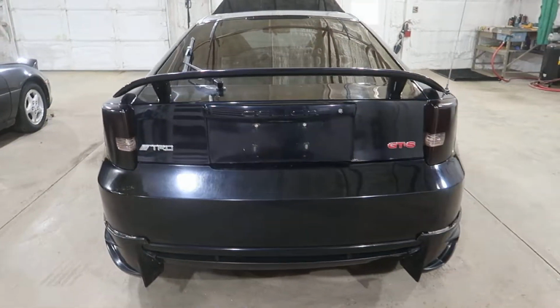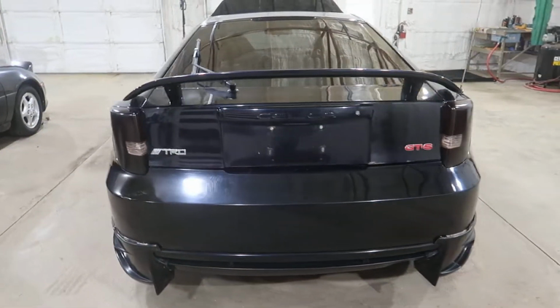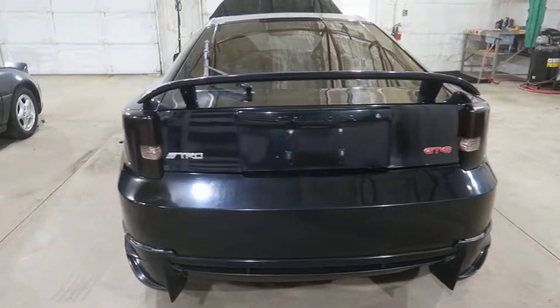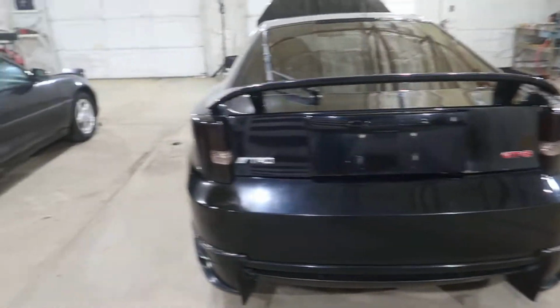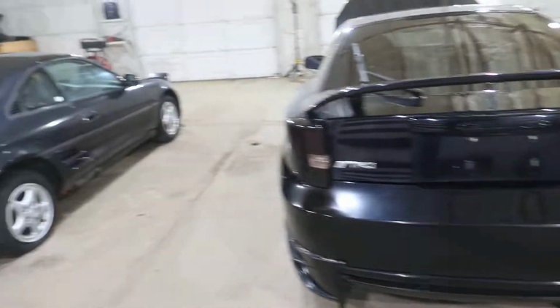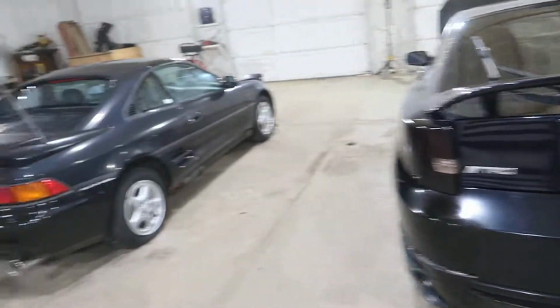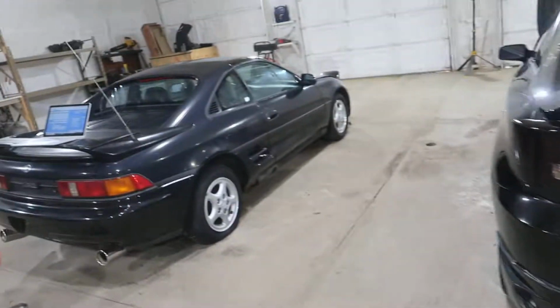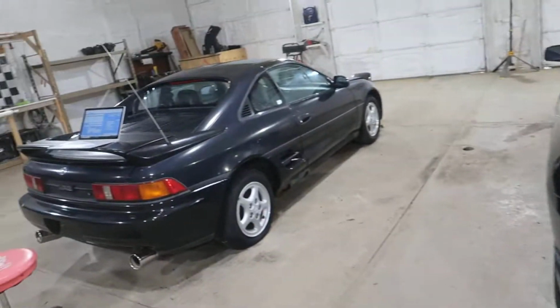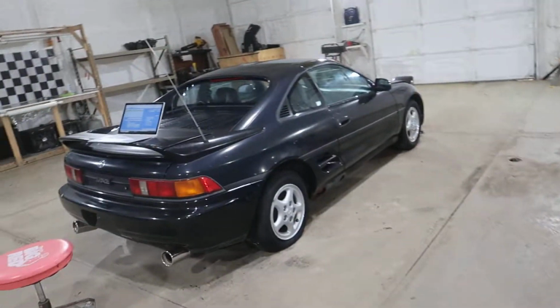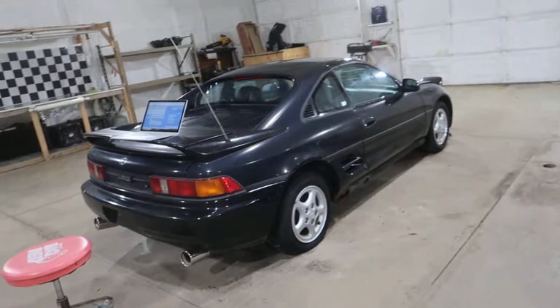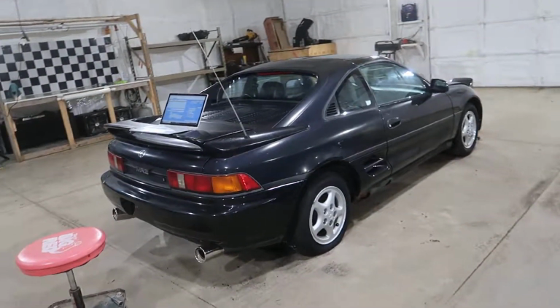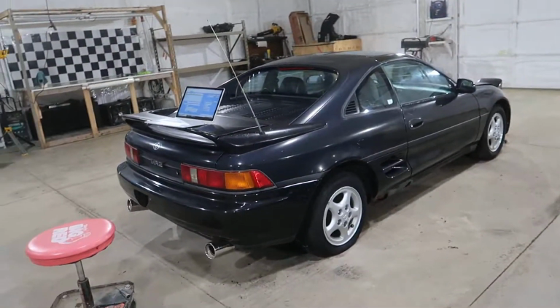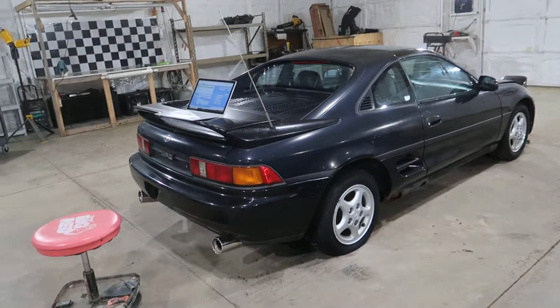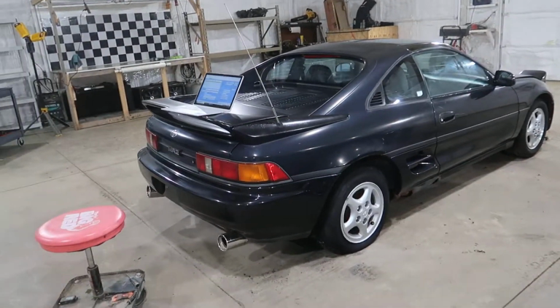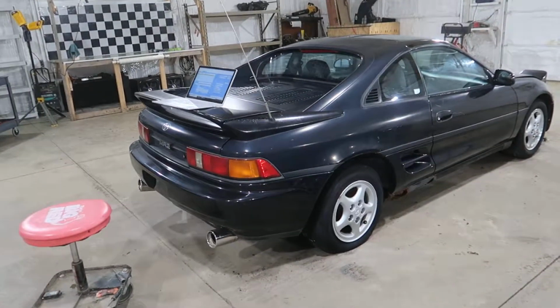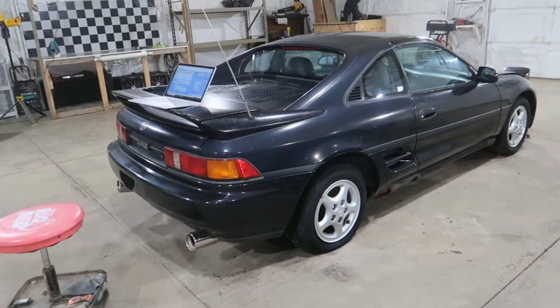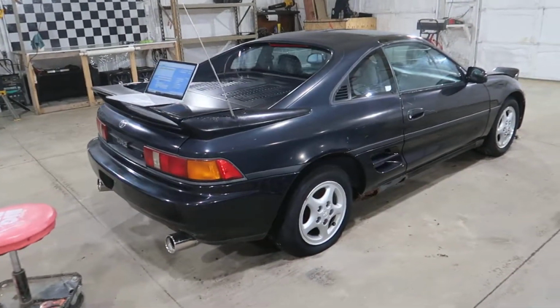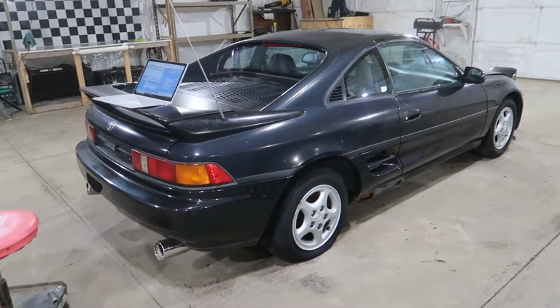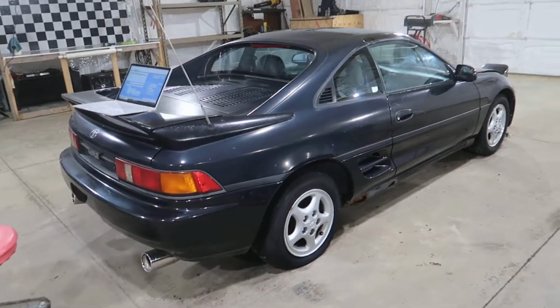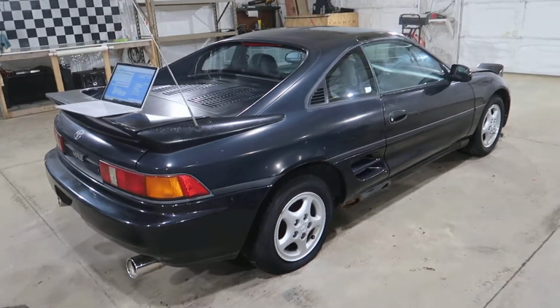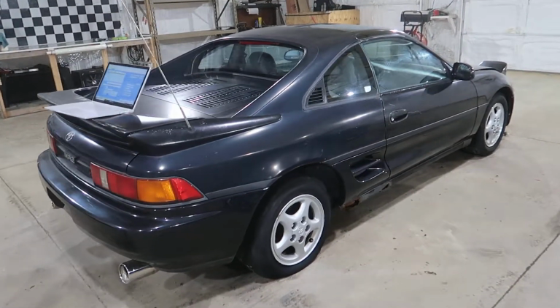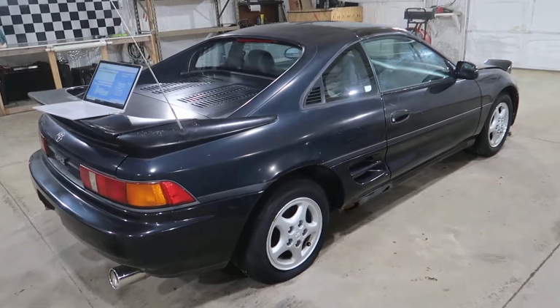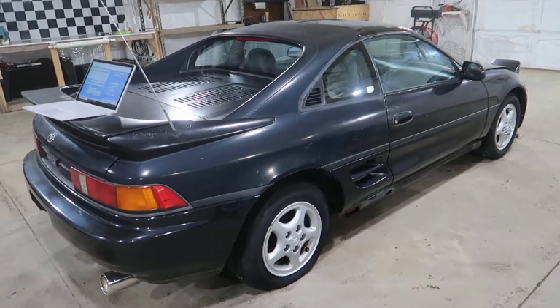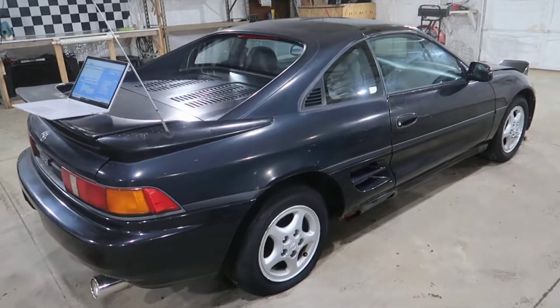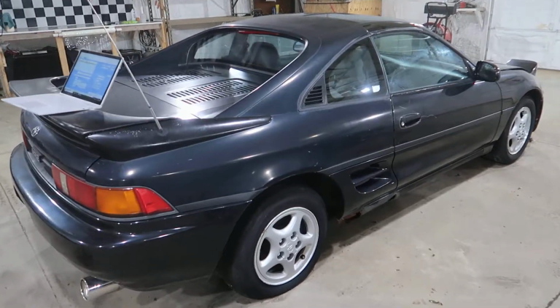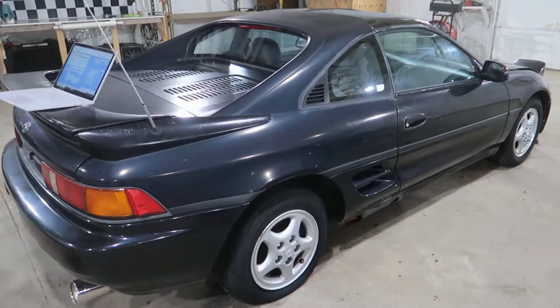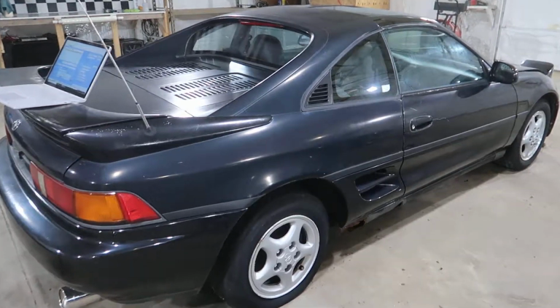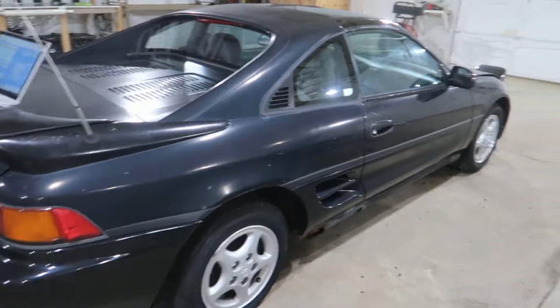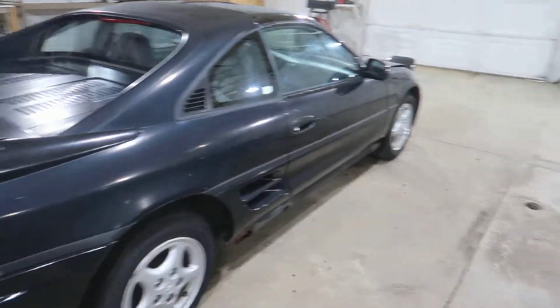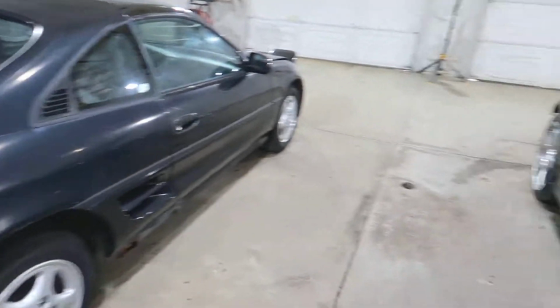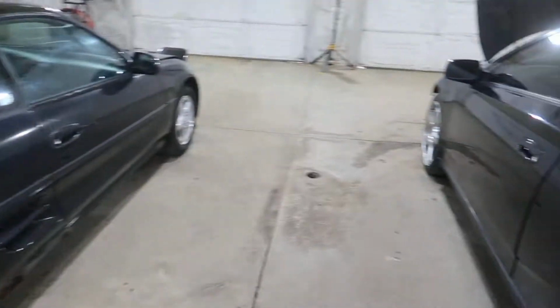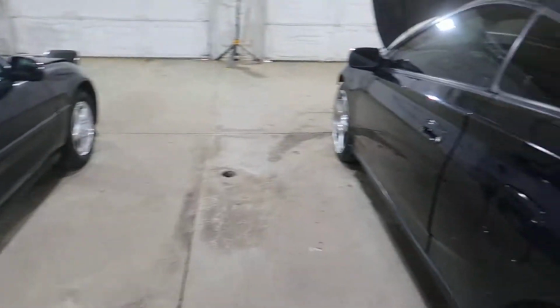We got a sweet MR2 coming up next, if you're a fan of those.